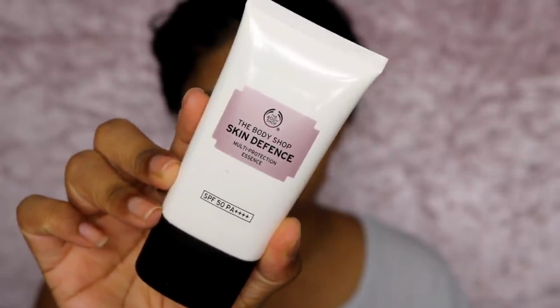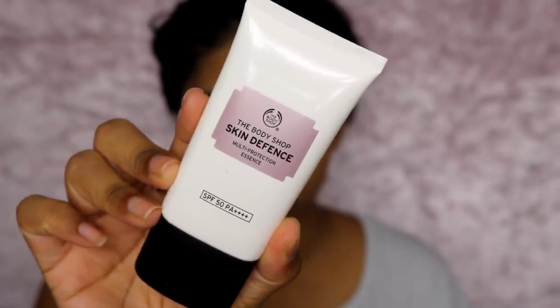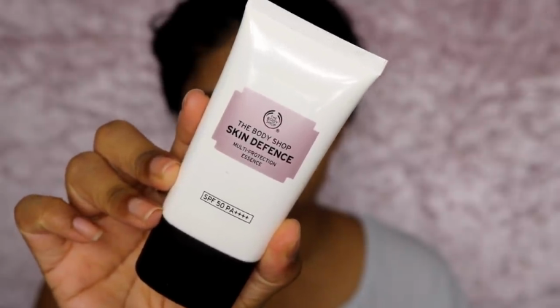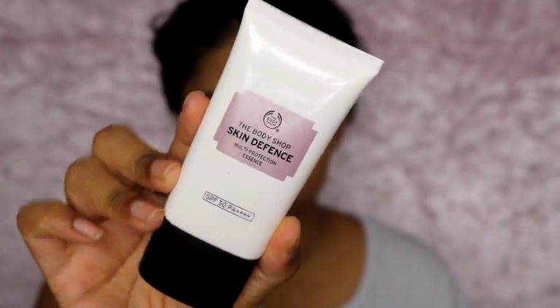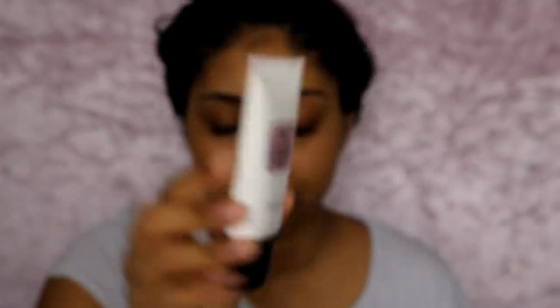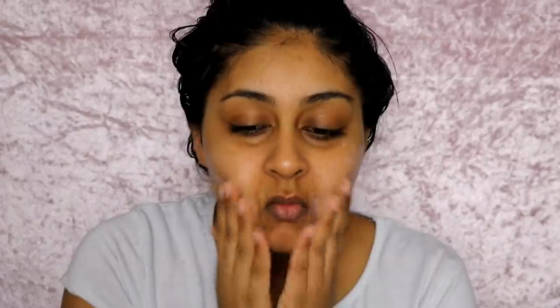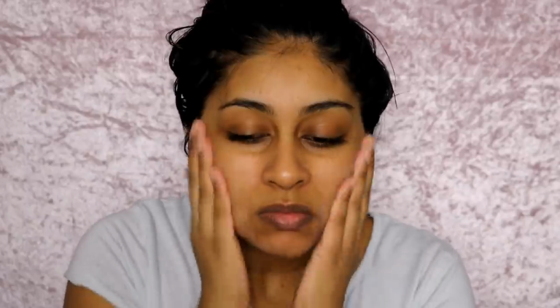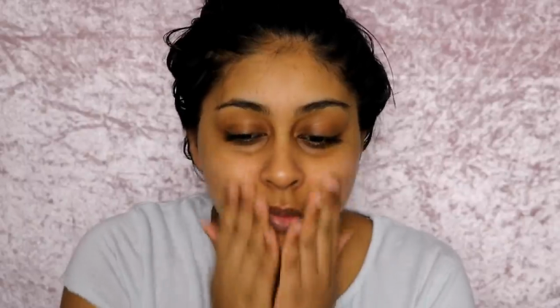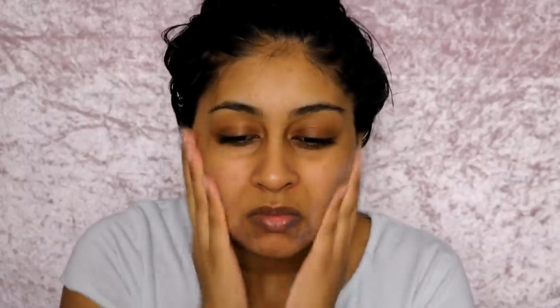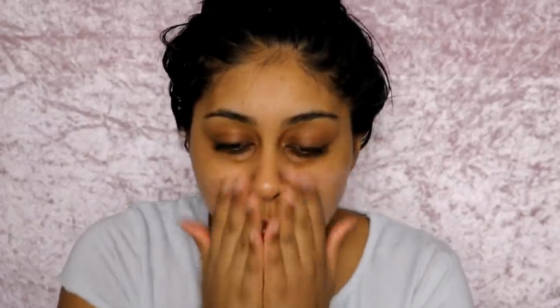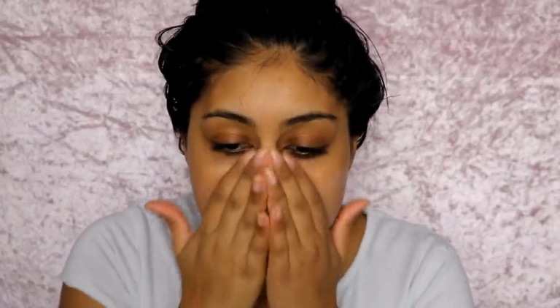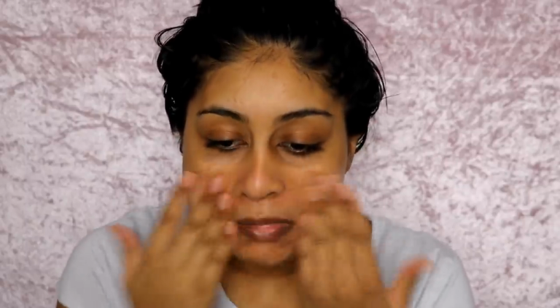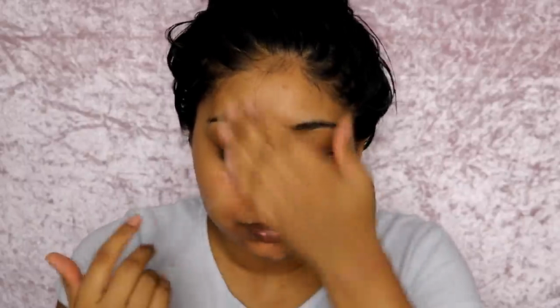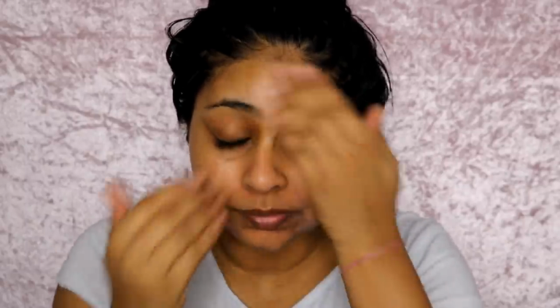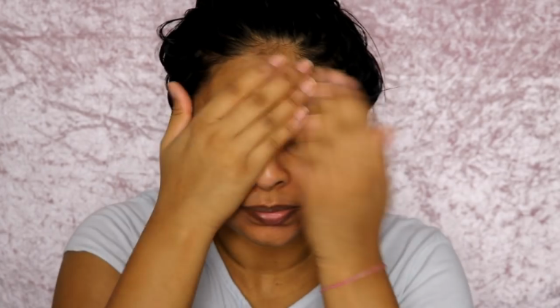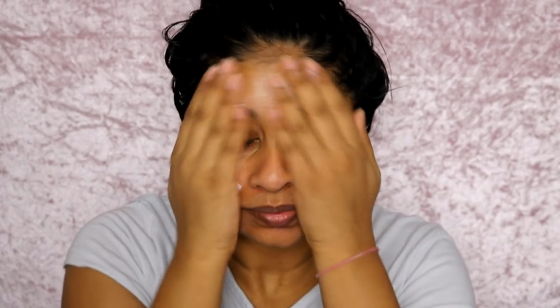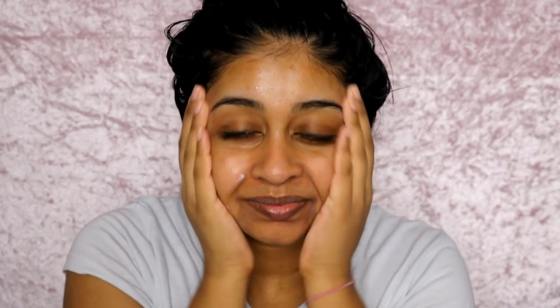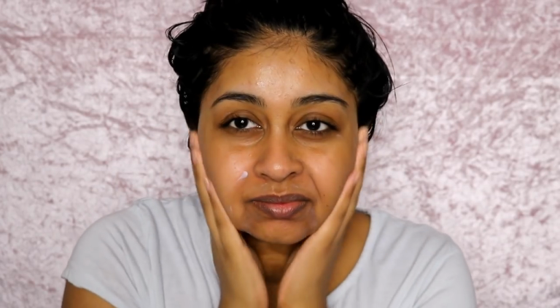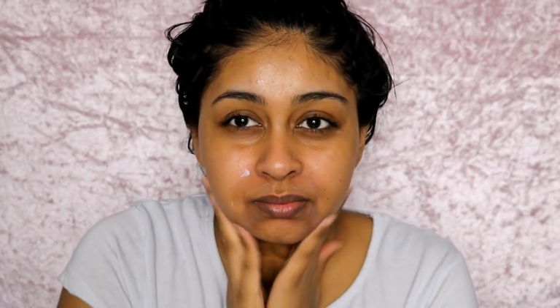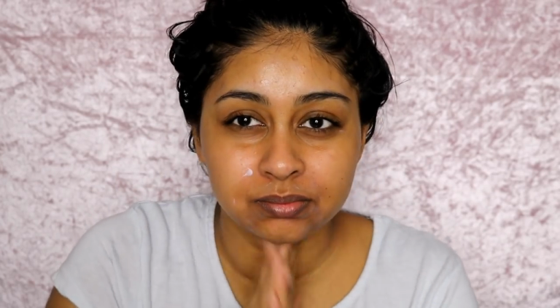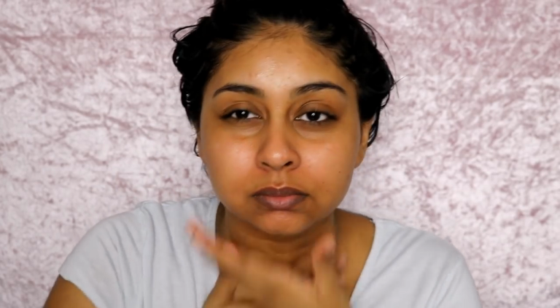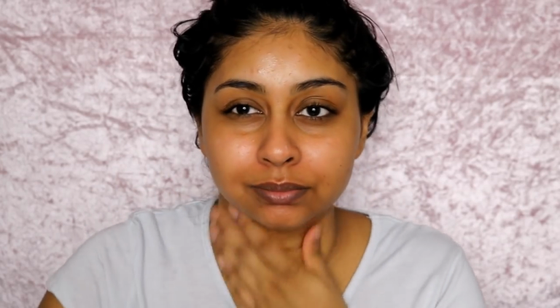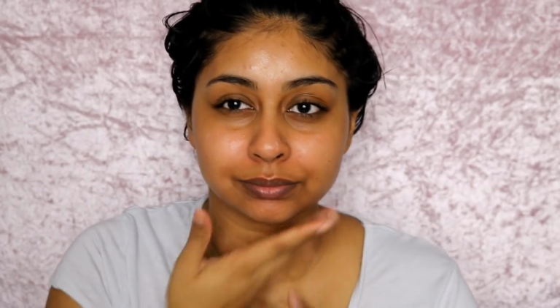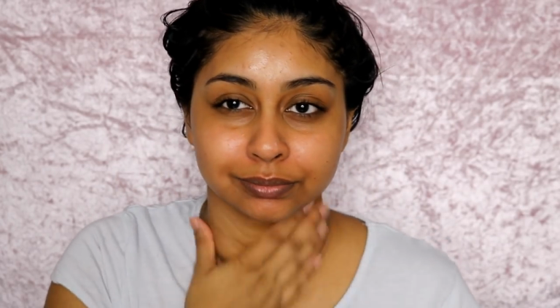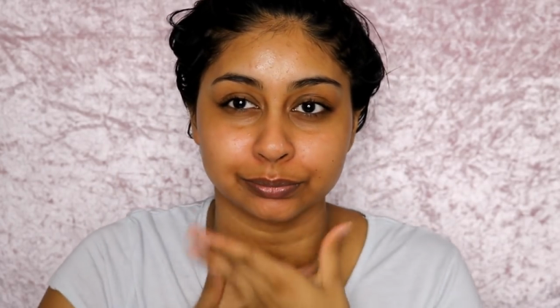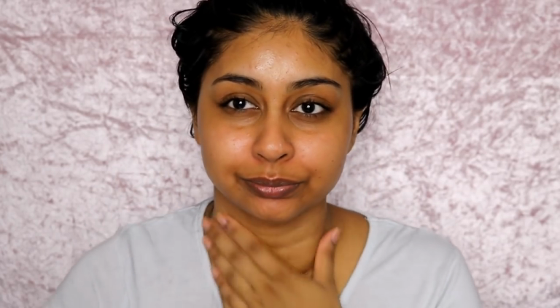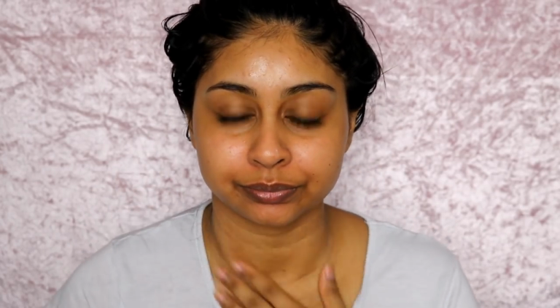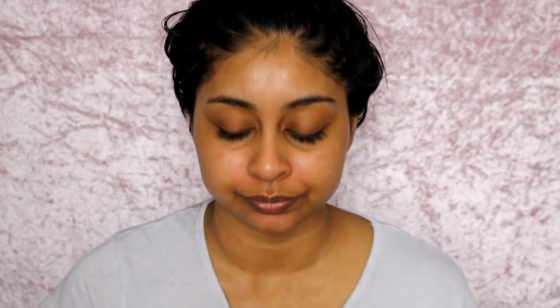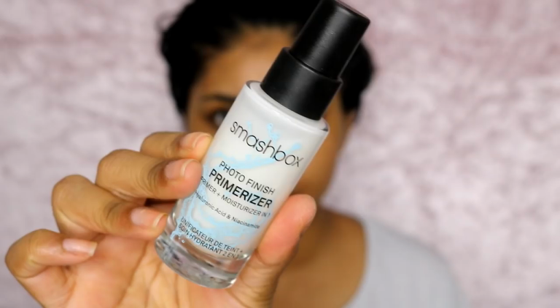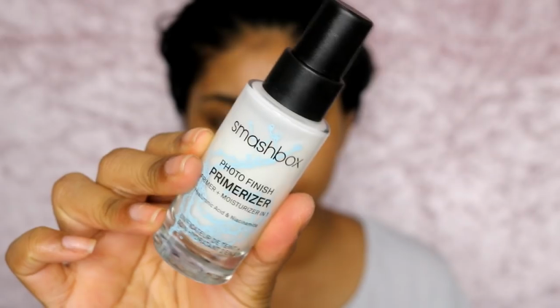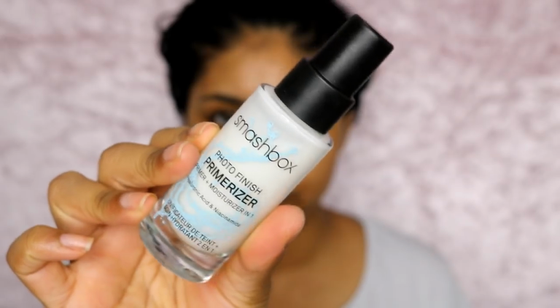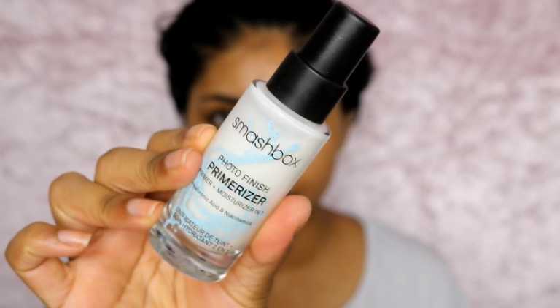First I am using my Body Shop Skin Defense — this is SPF 50. I use this literally every single day, I love this stuff.